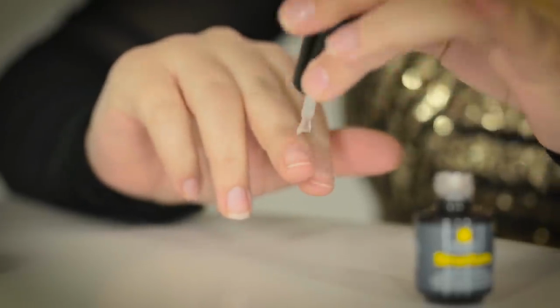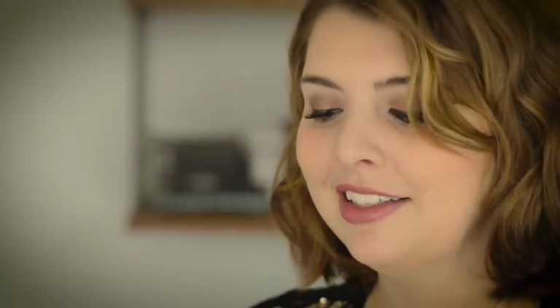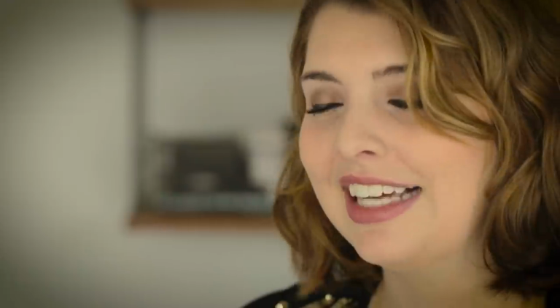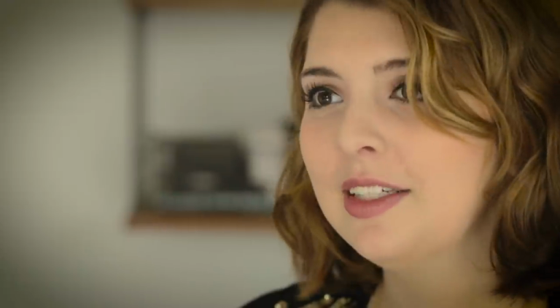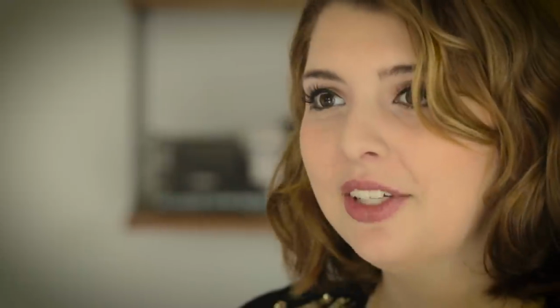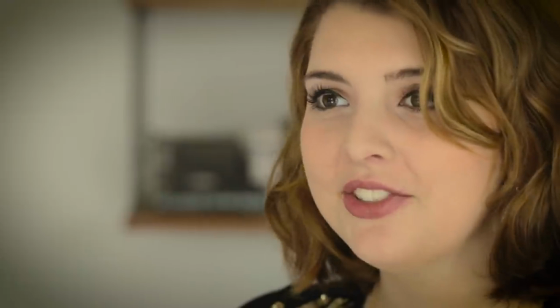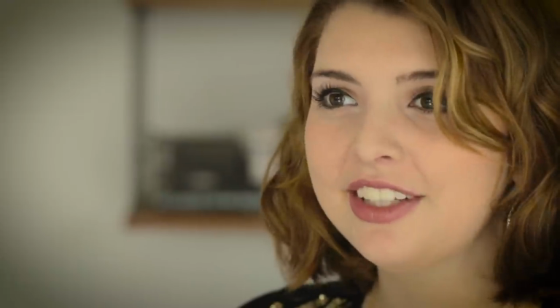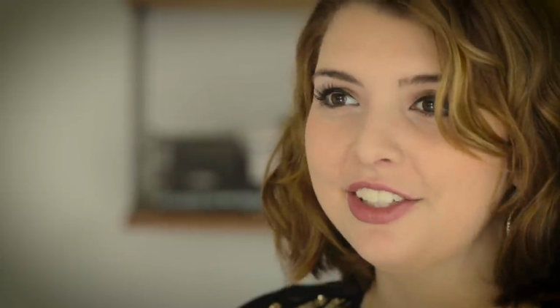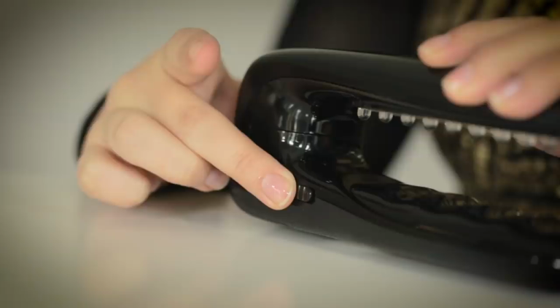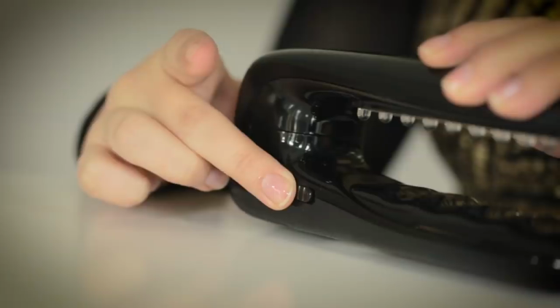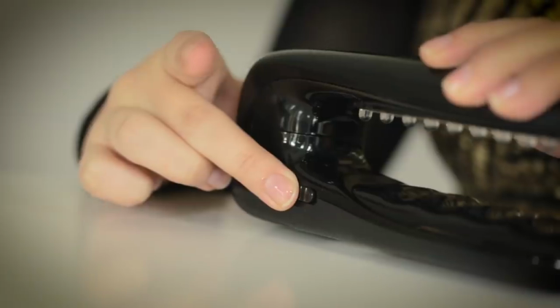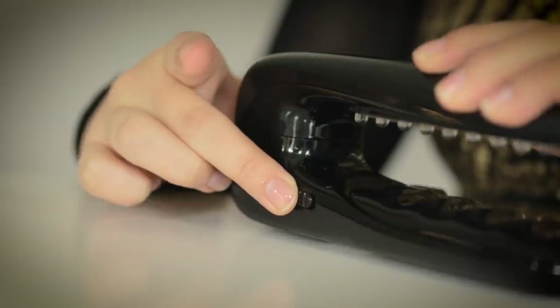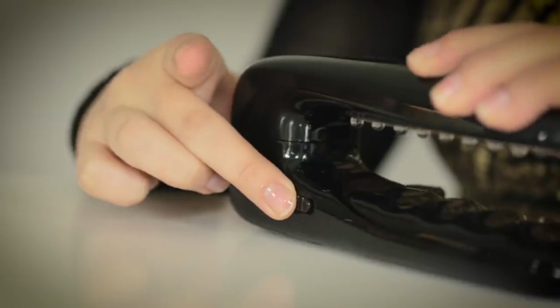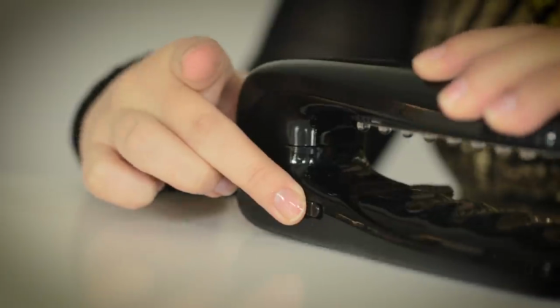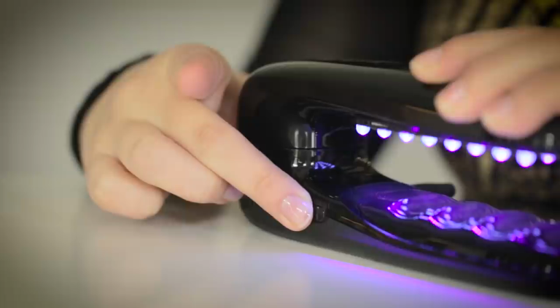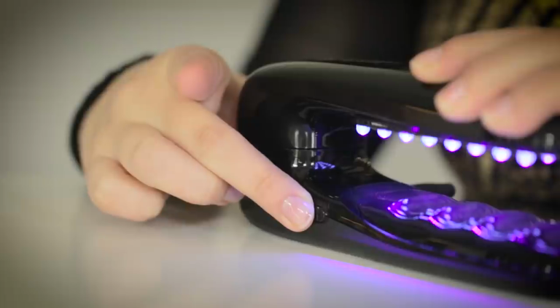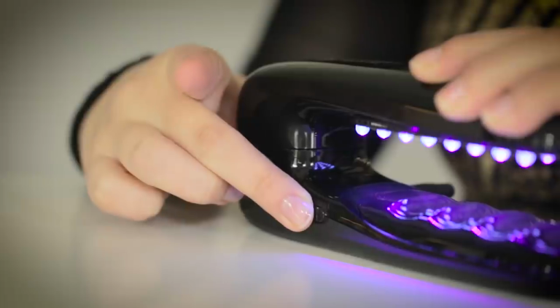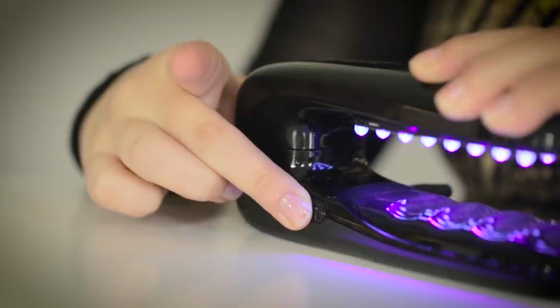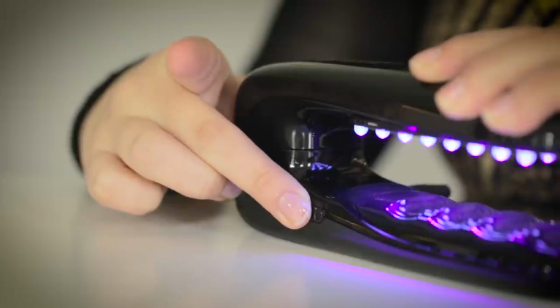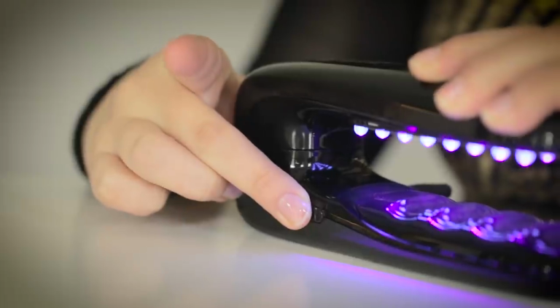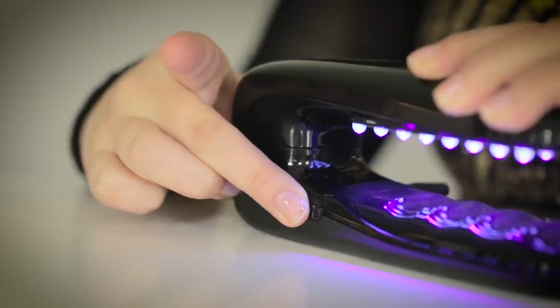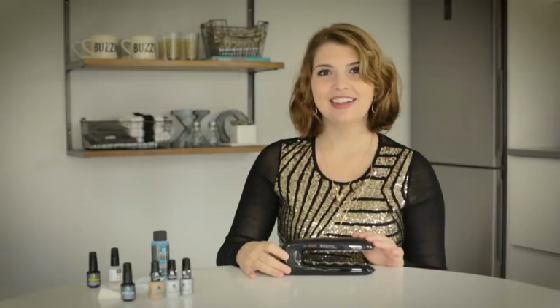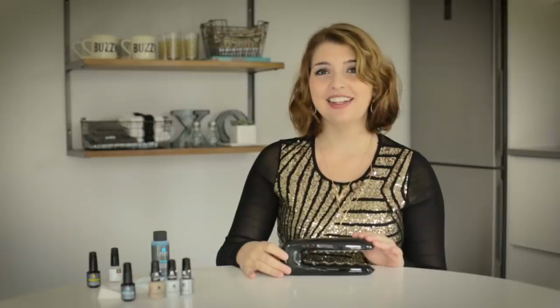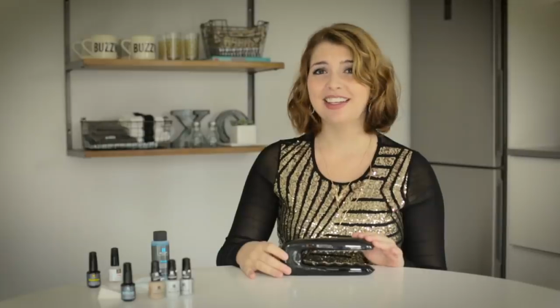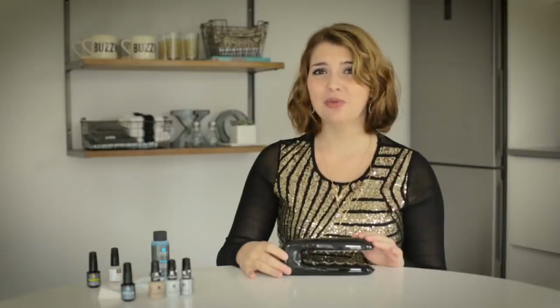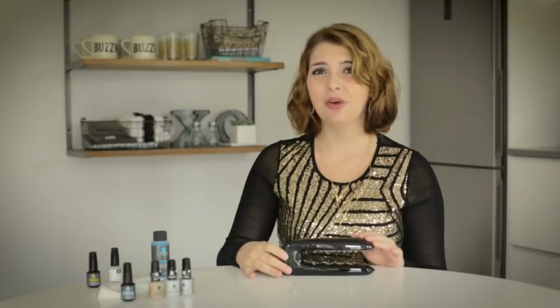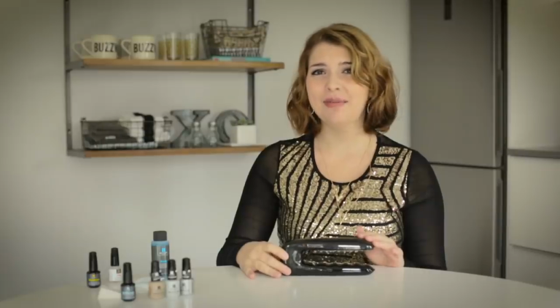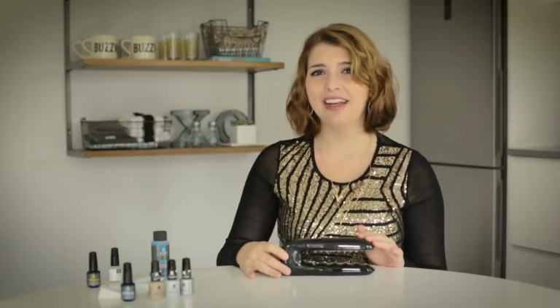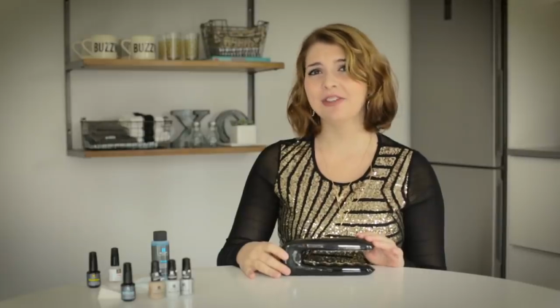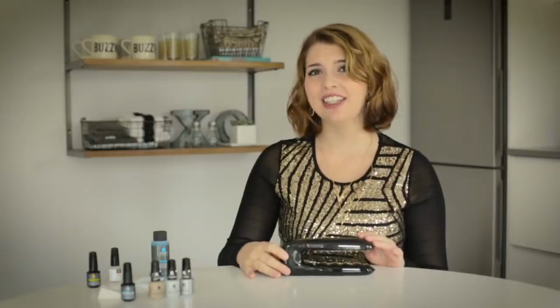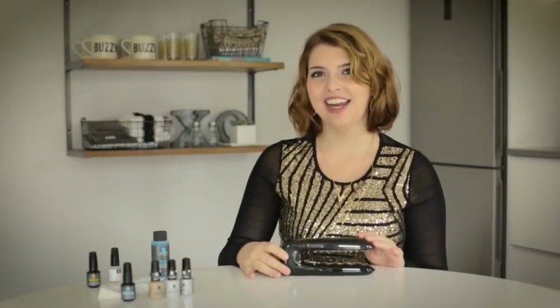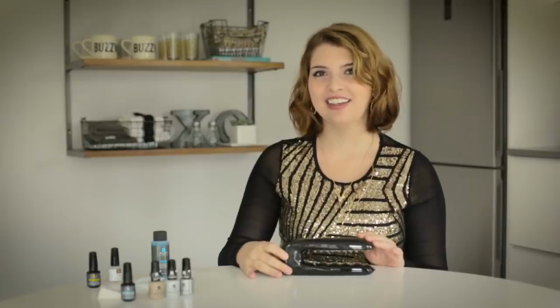Next I'll be using the UV light to cure my fingers. It takes one minute for each hand.